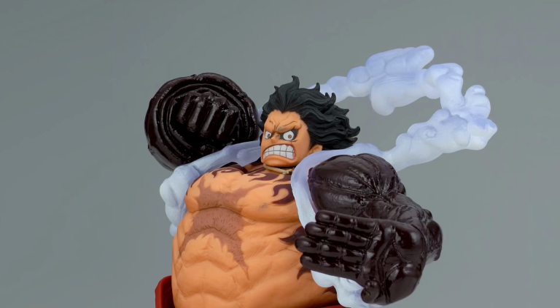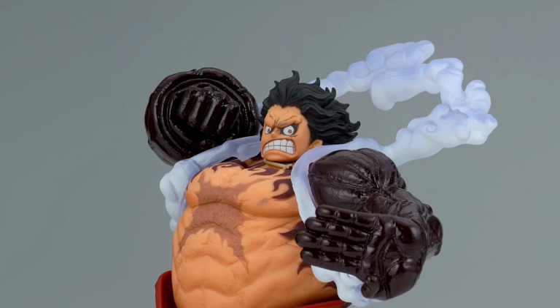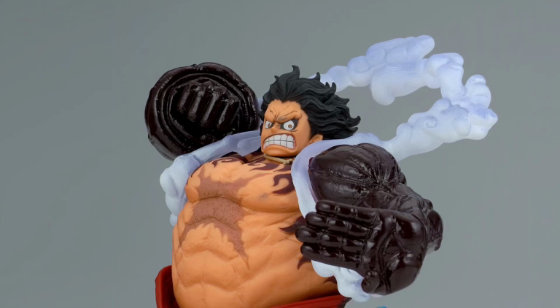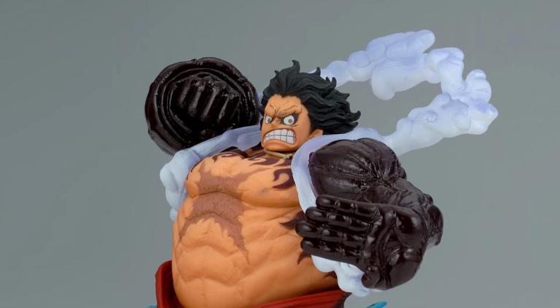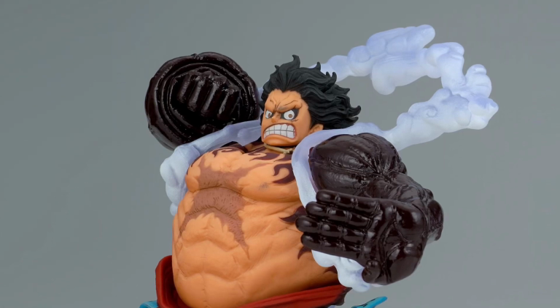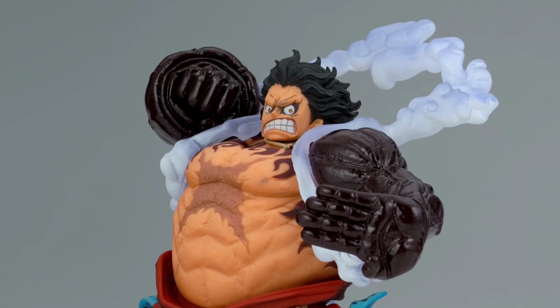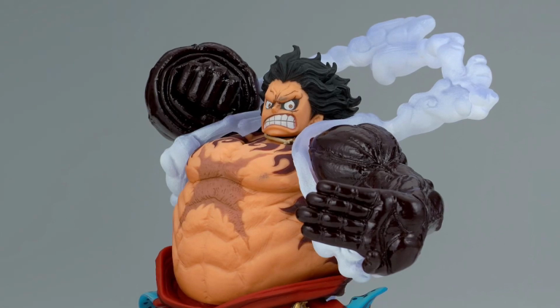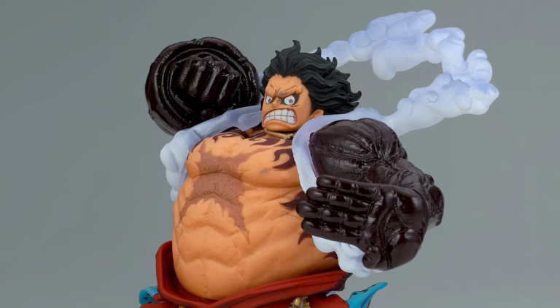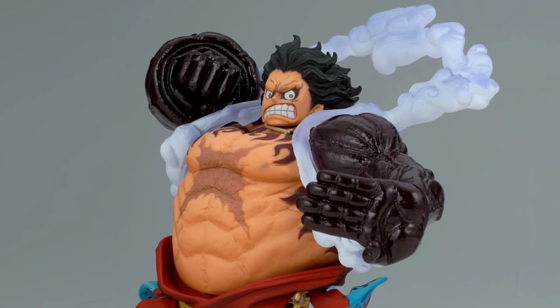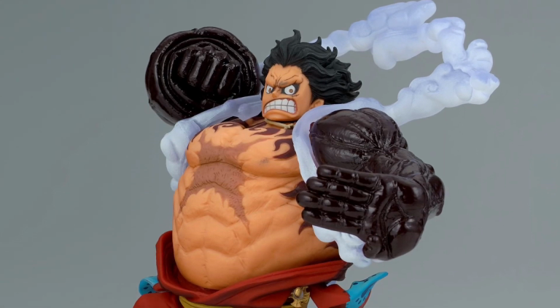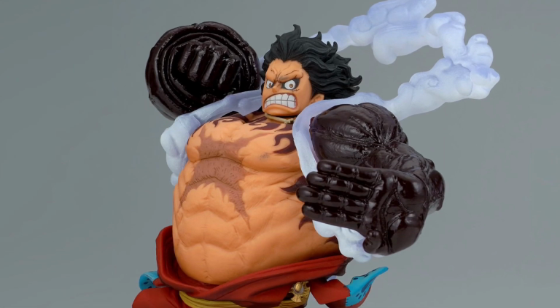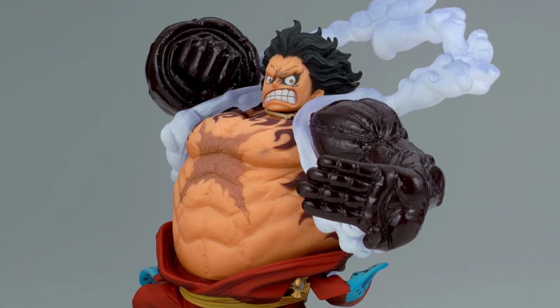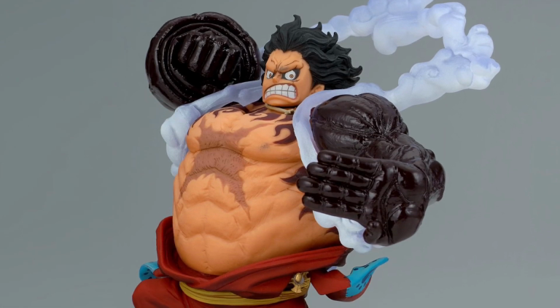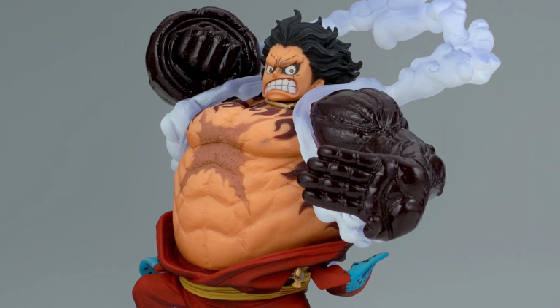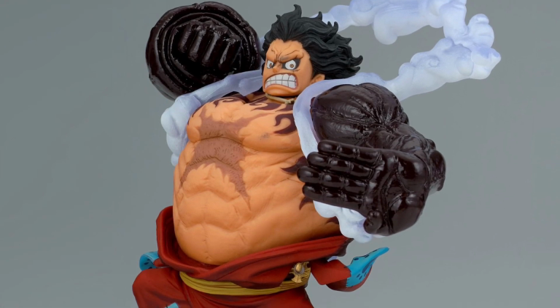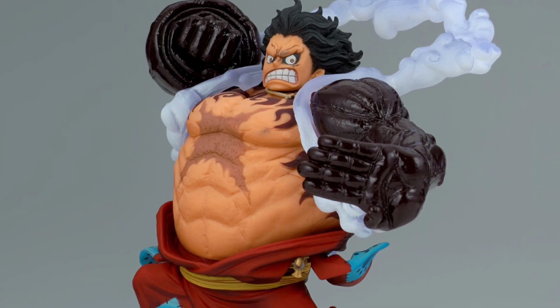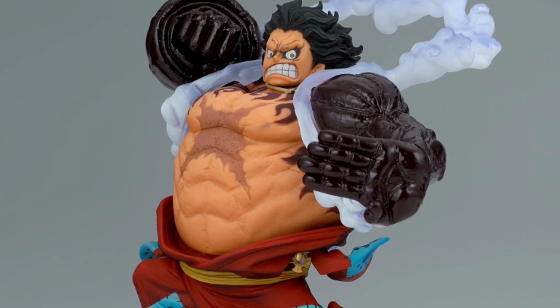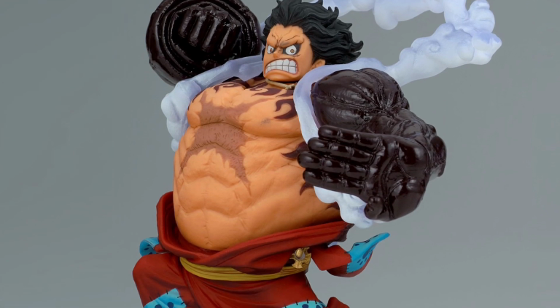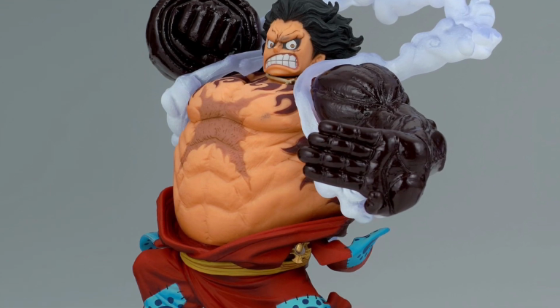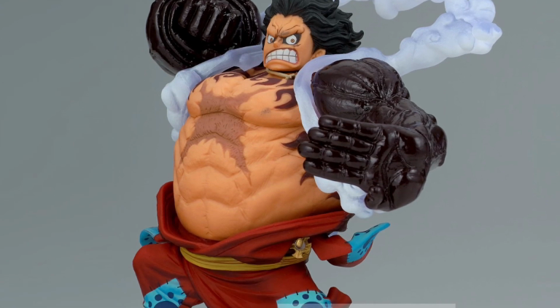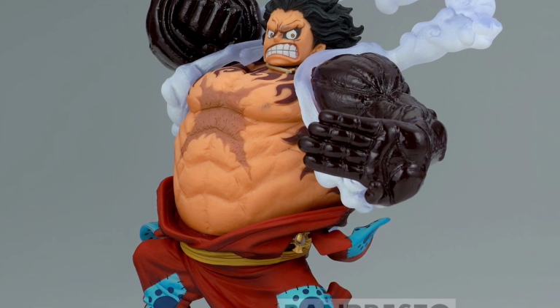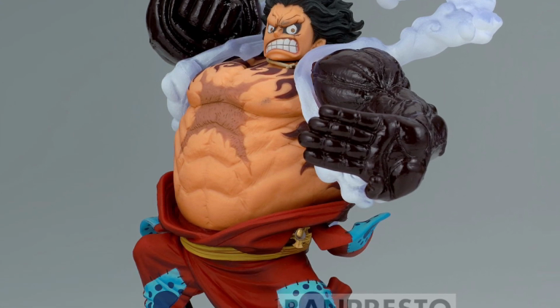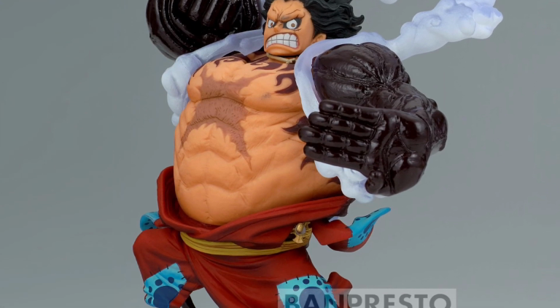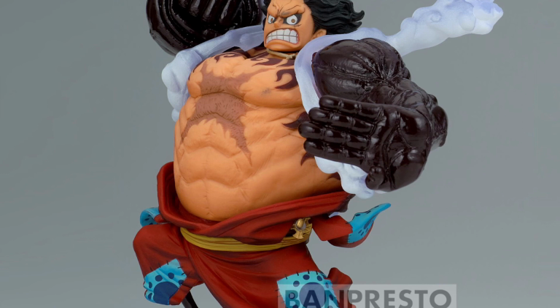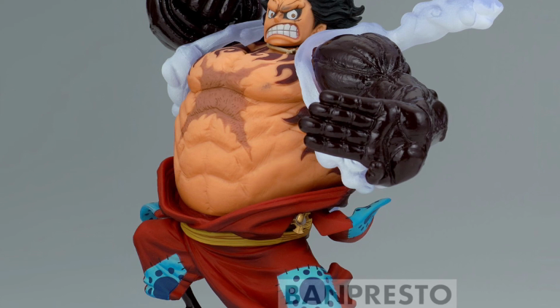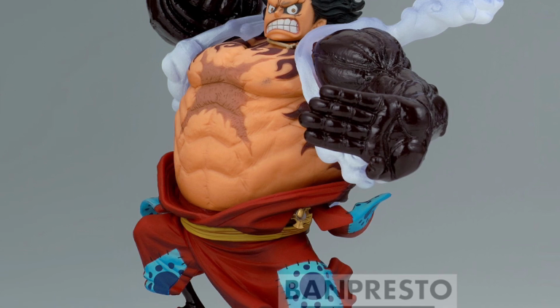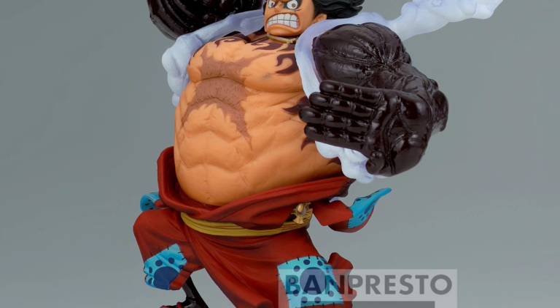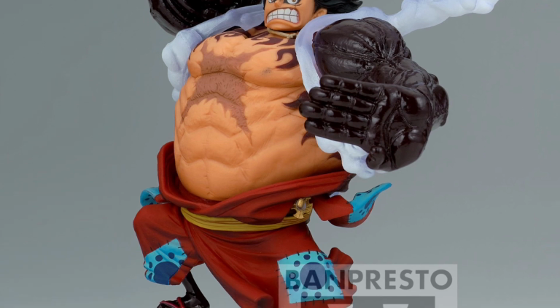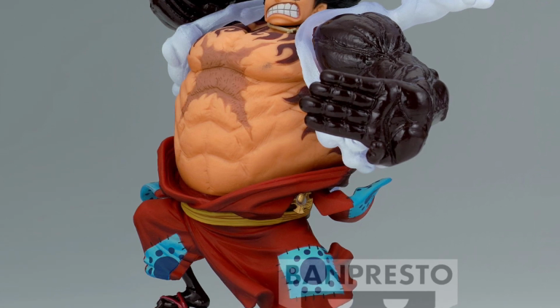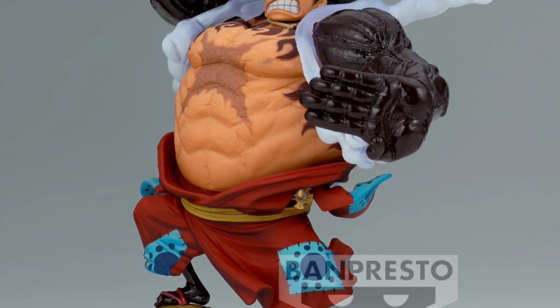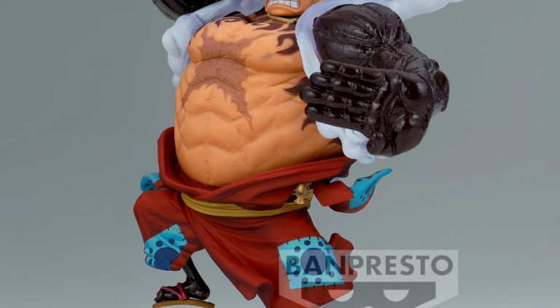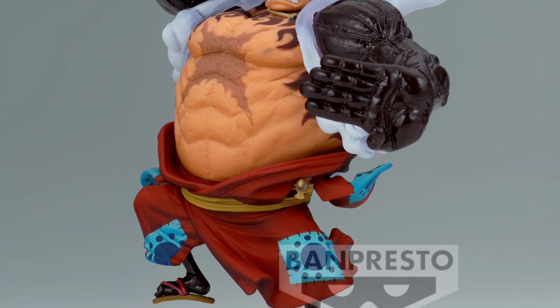Monkey D. Luffy — whichever way you pronounce it, whatever works for you, okay?